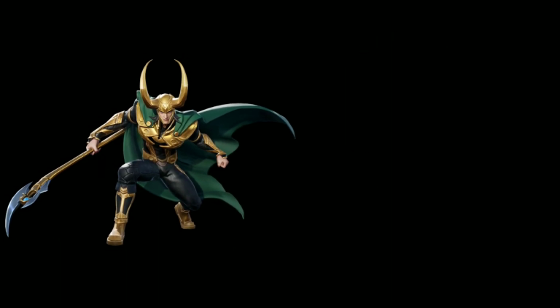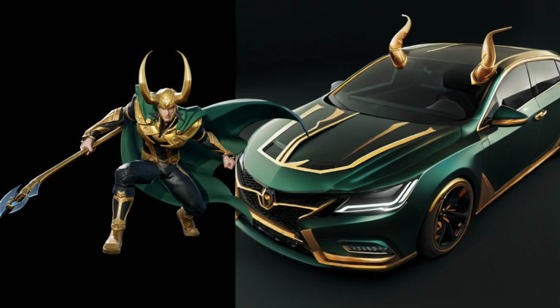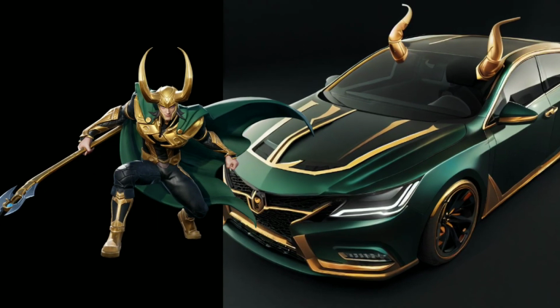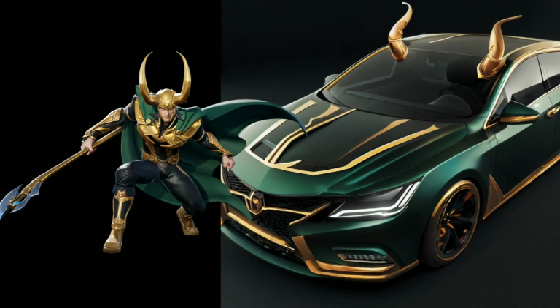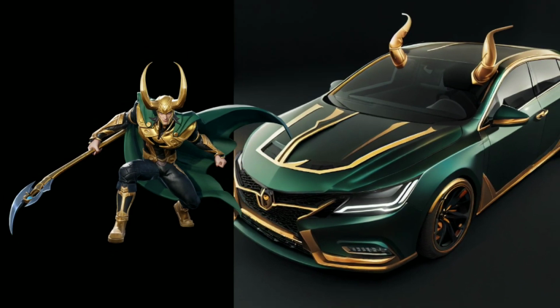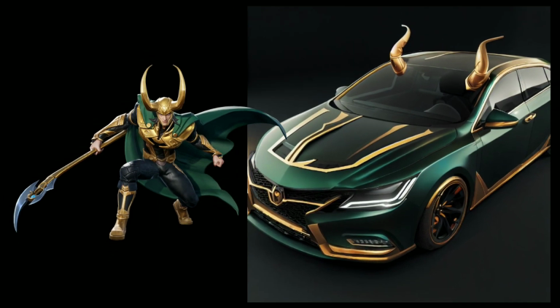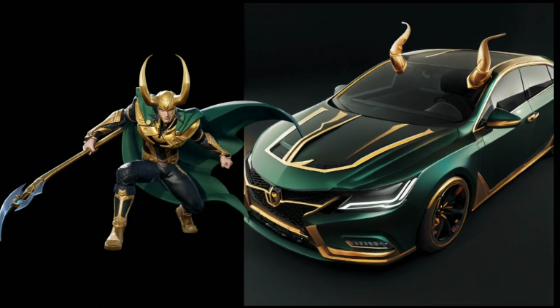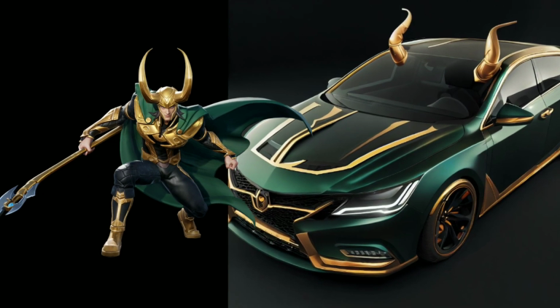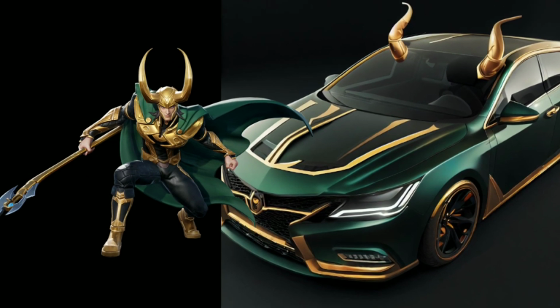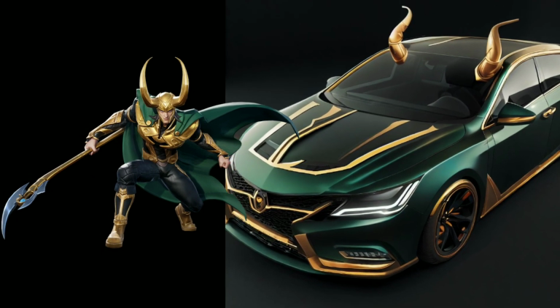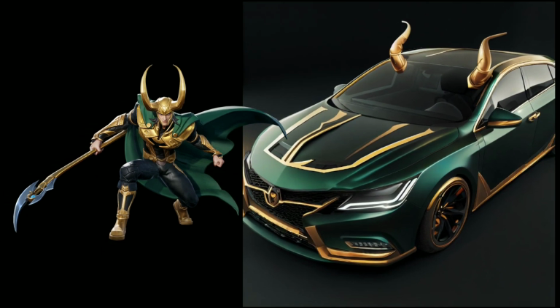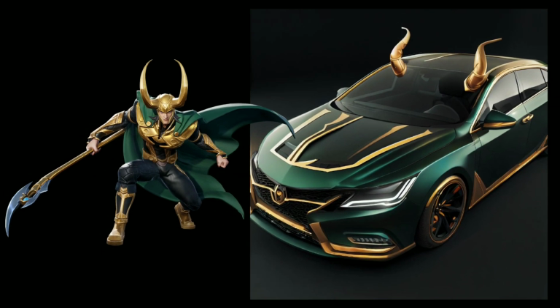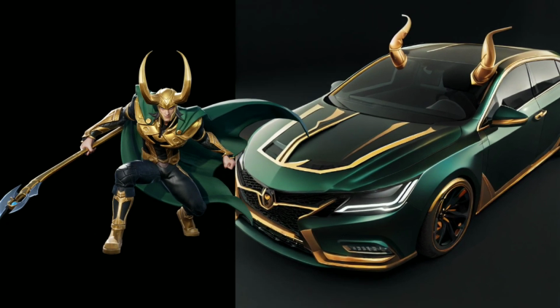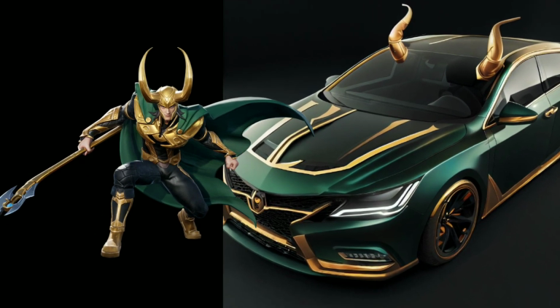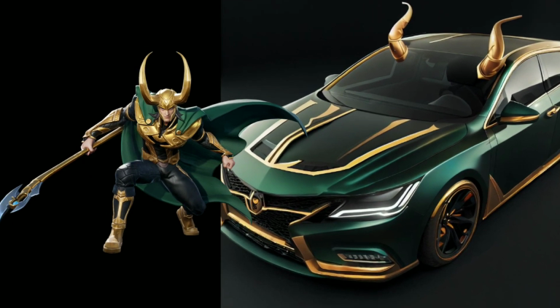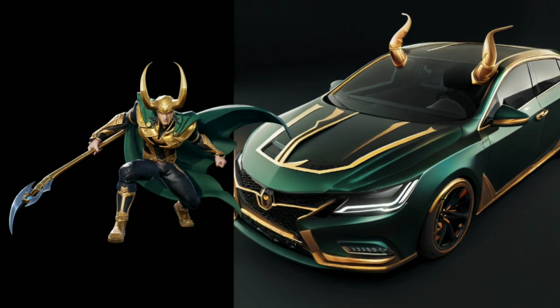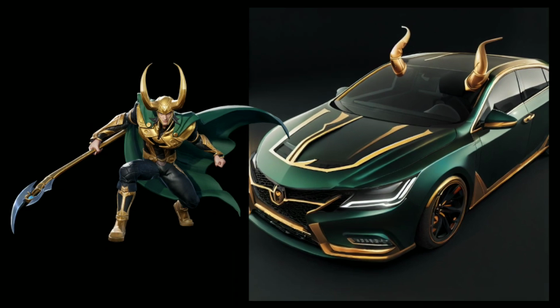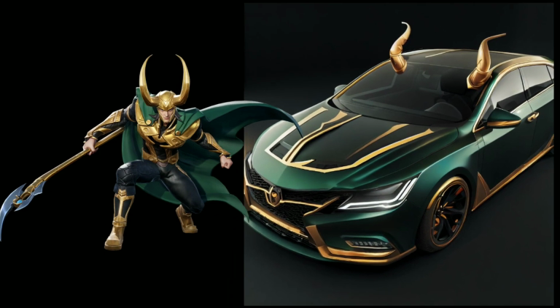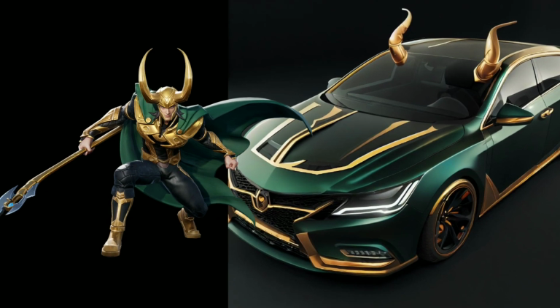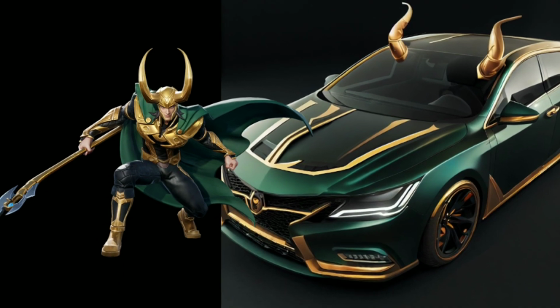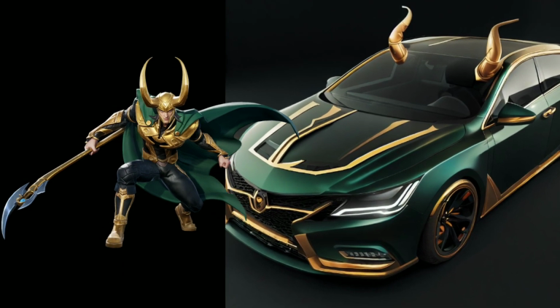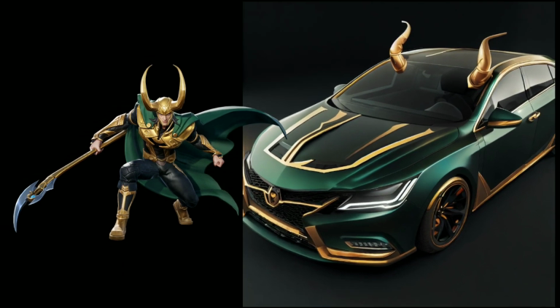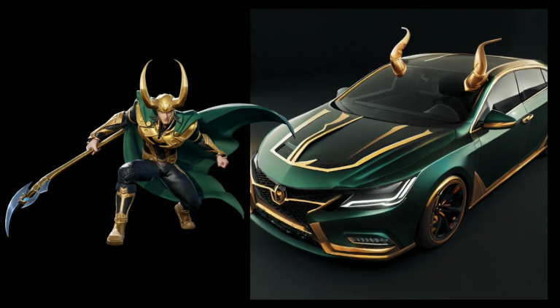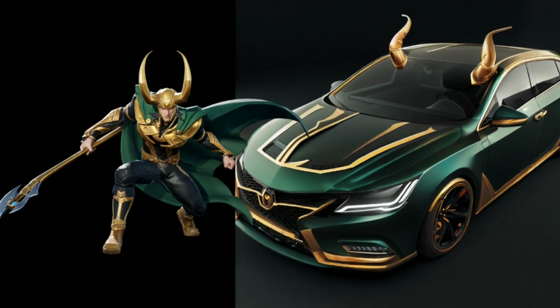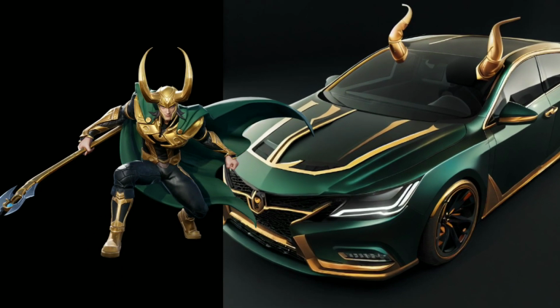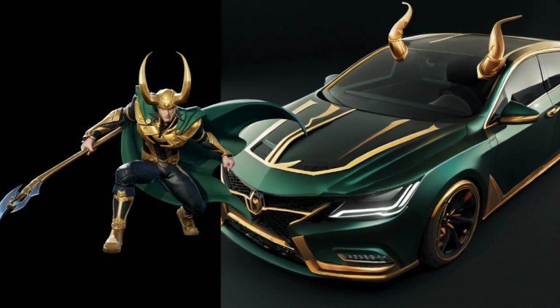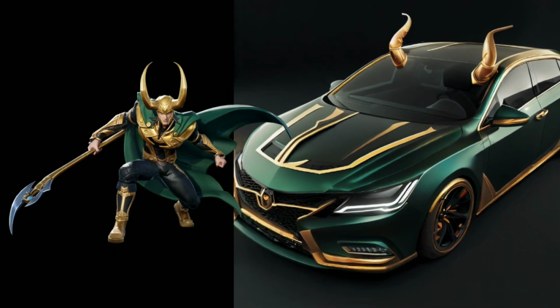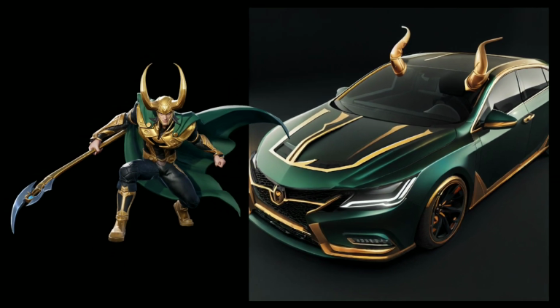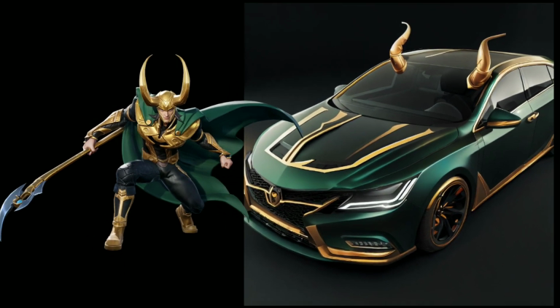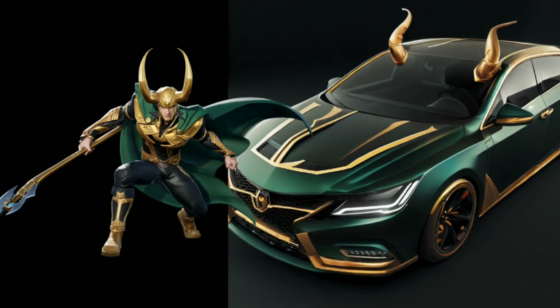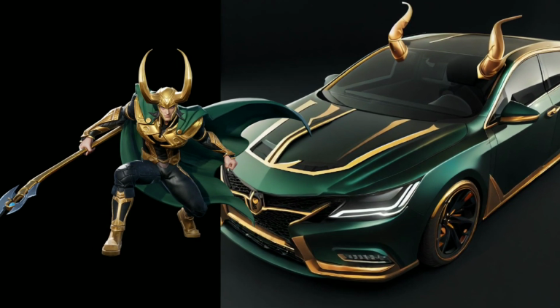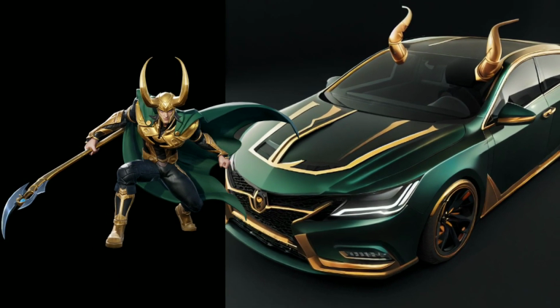Finally, we have the Loki themed car, a blend of mystery and mischief inspired by the God of Mischief himself.